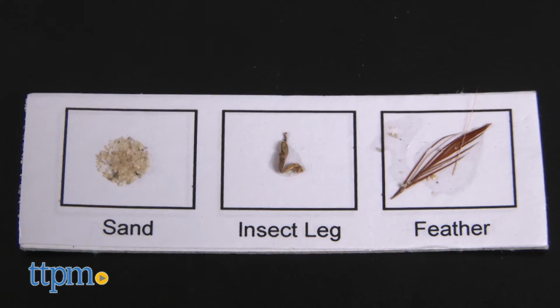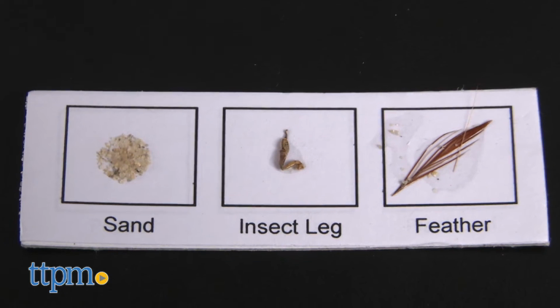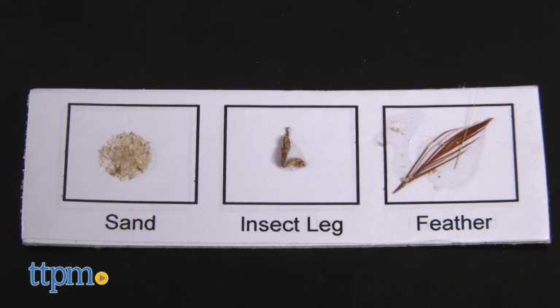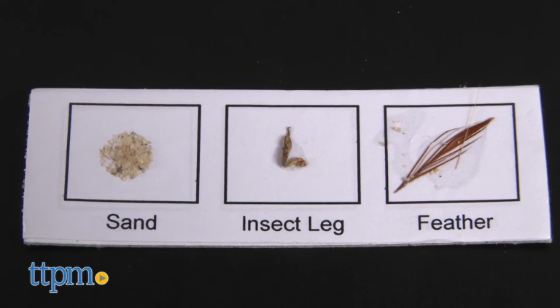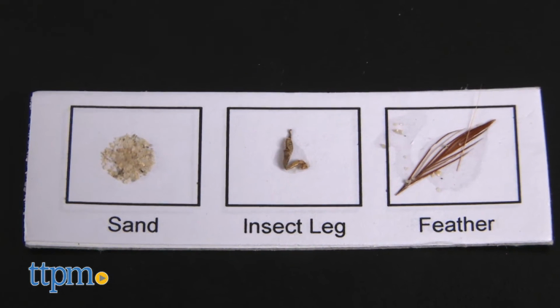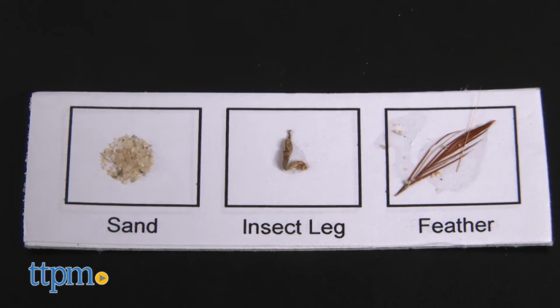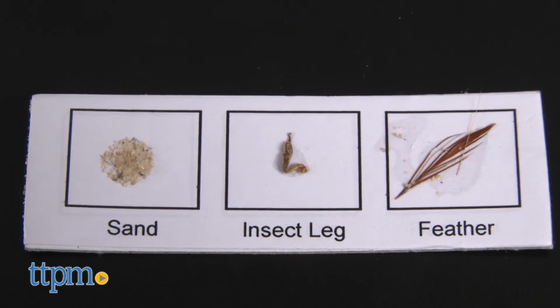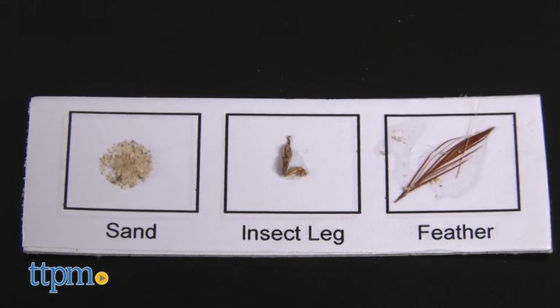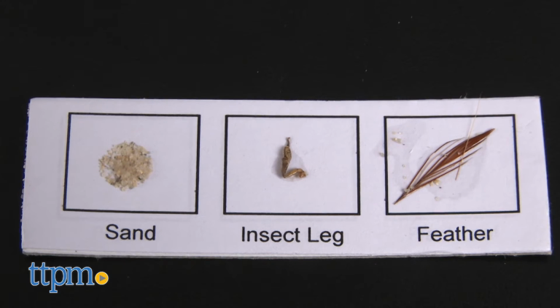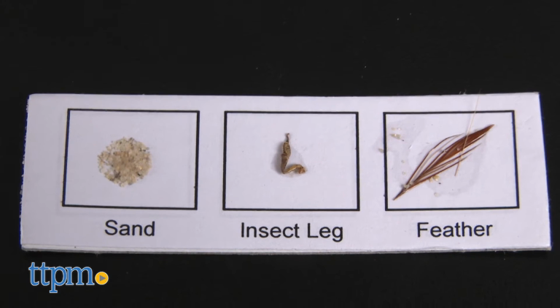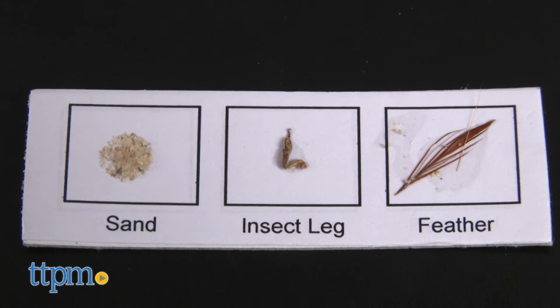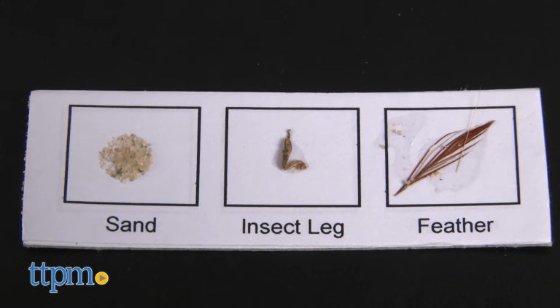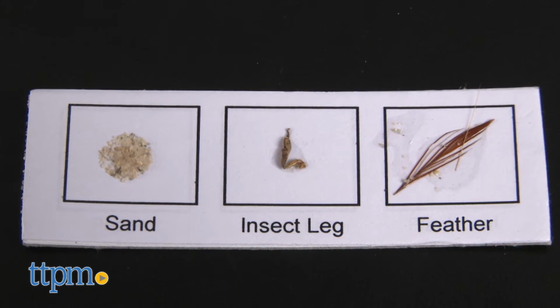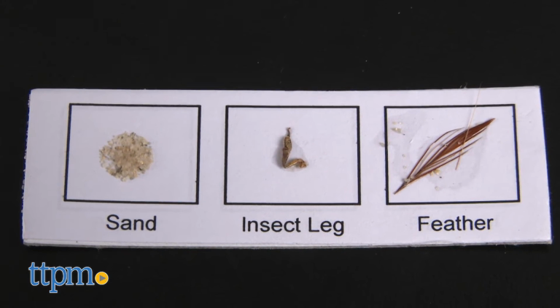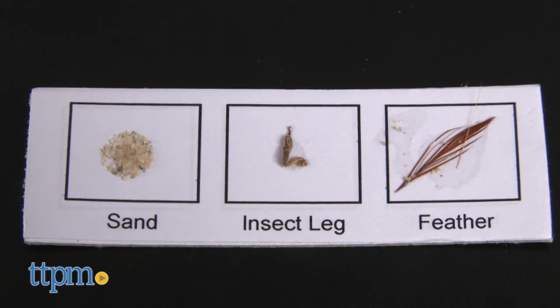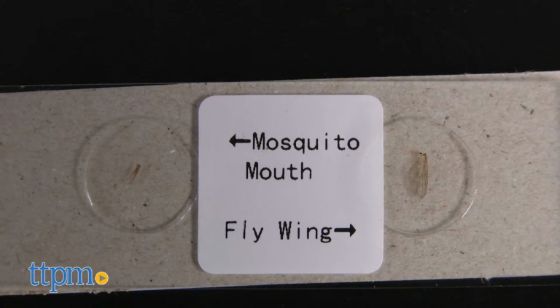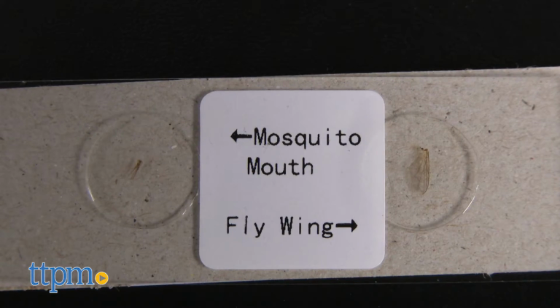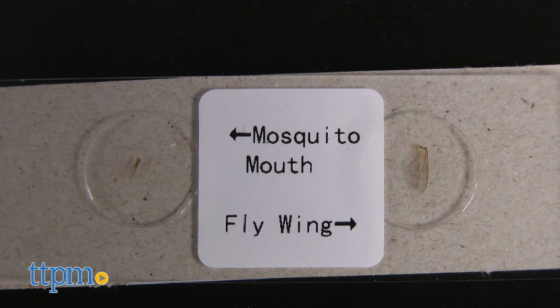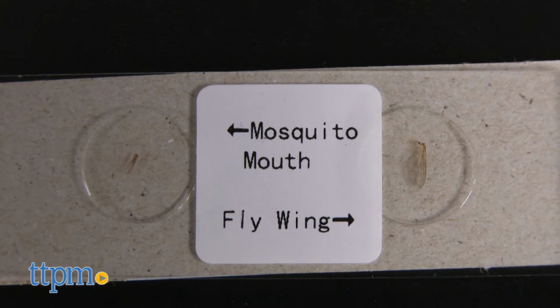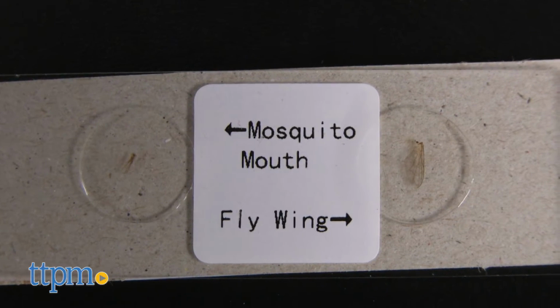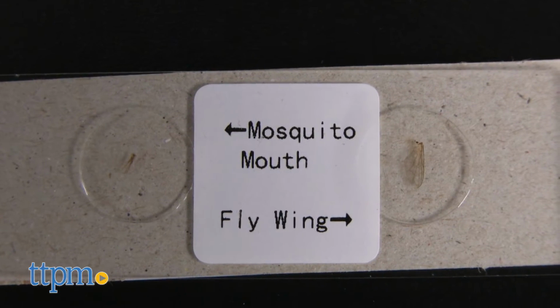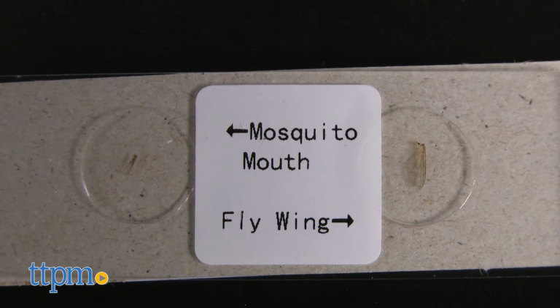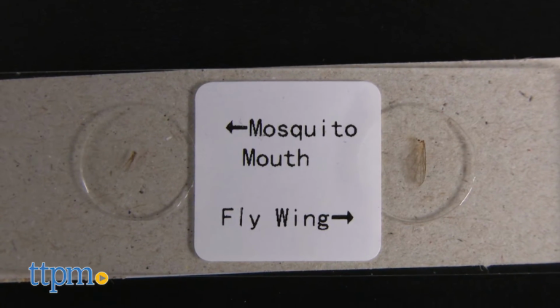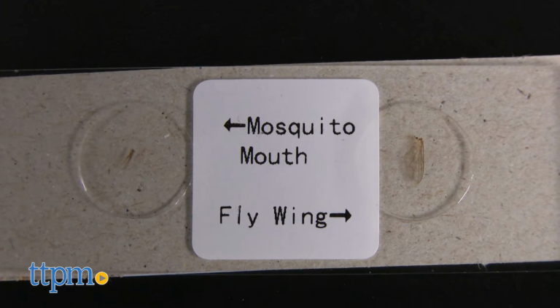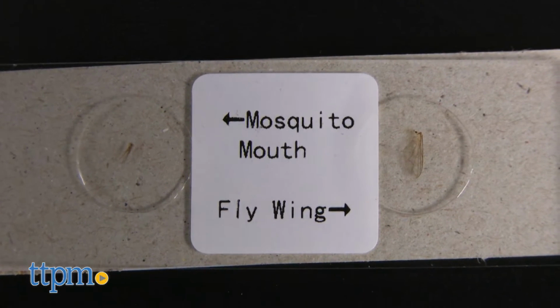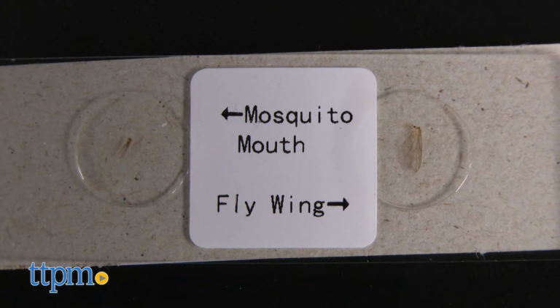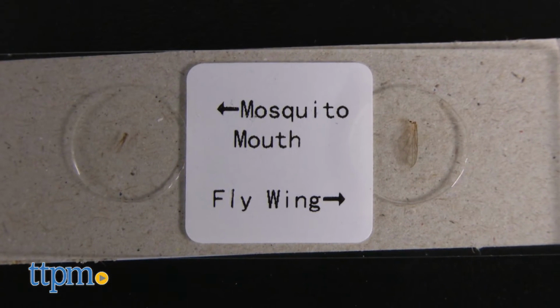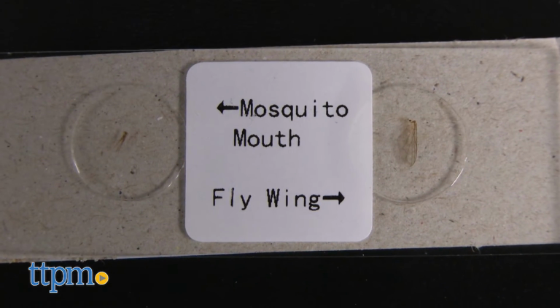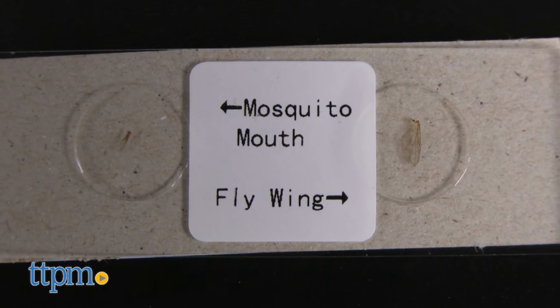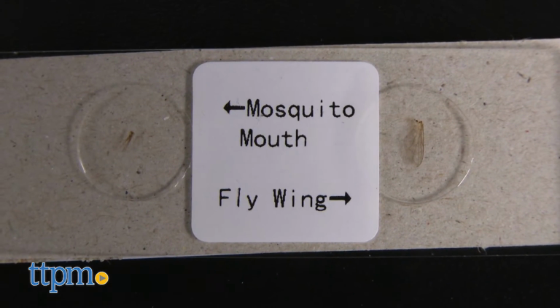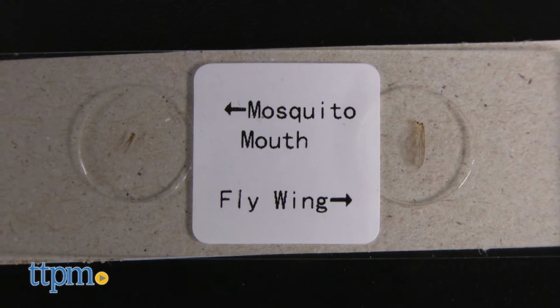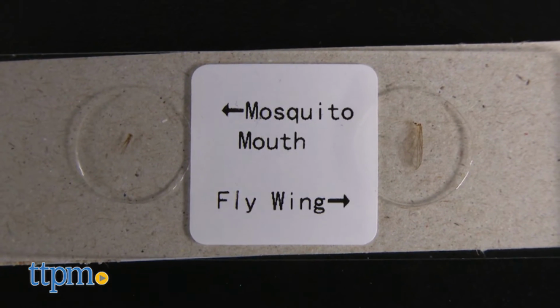Slides include feather, mosquito mouth, insect leg, and sand.